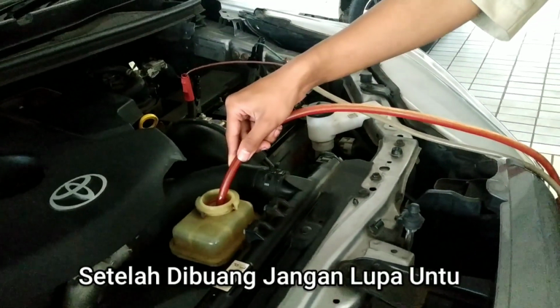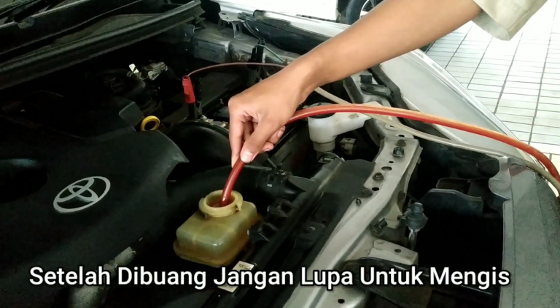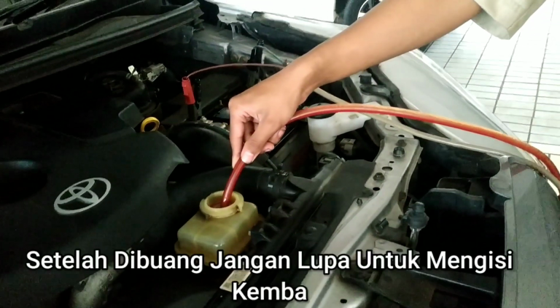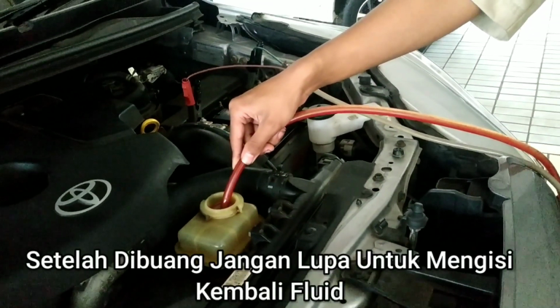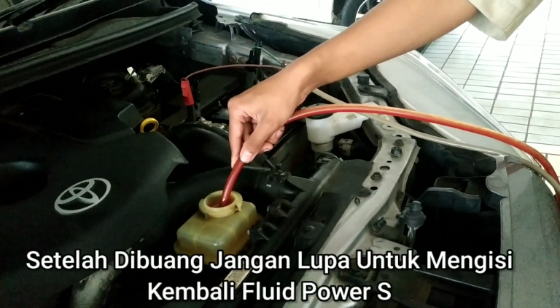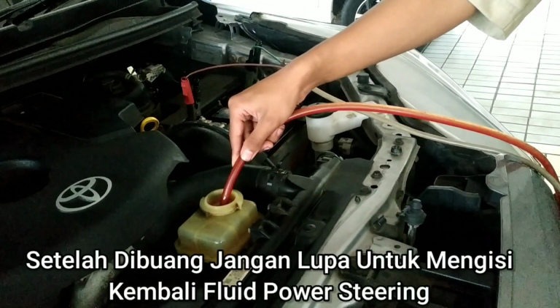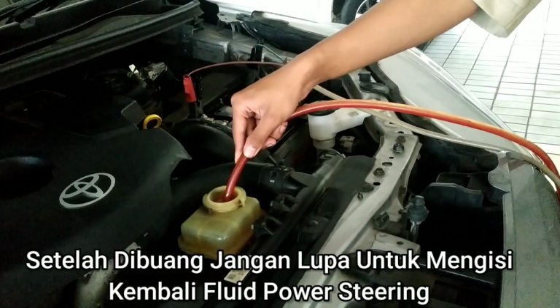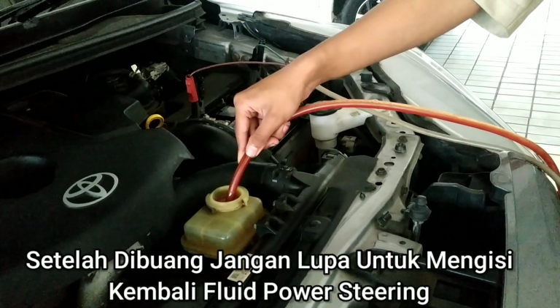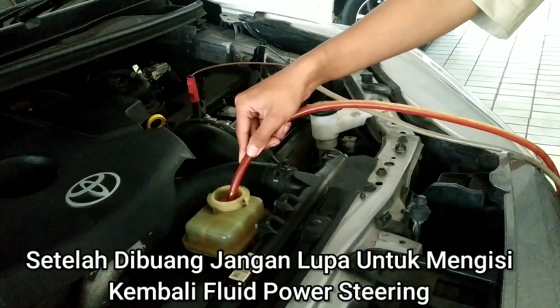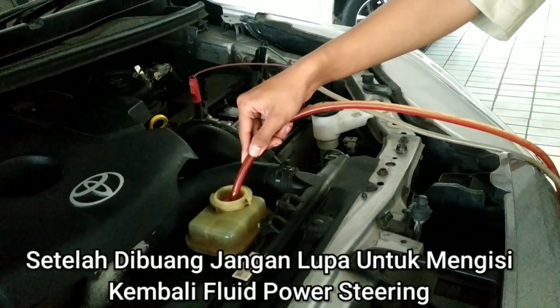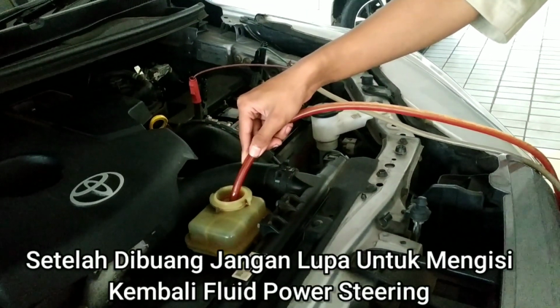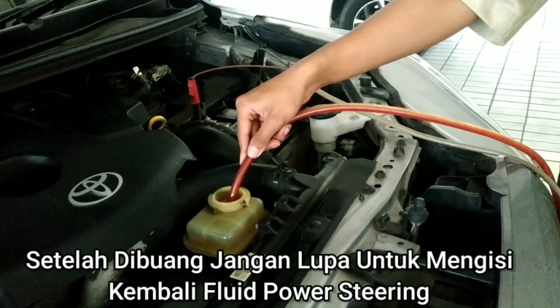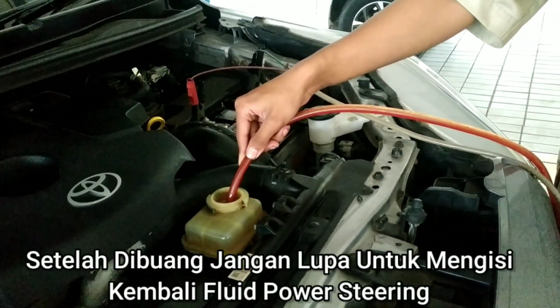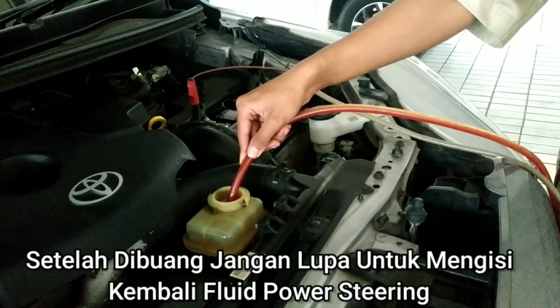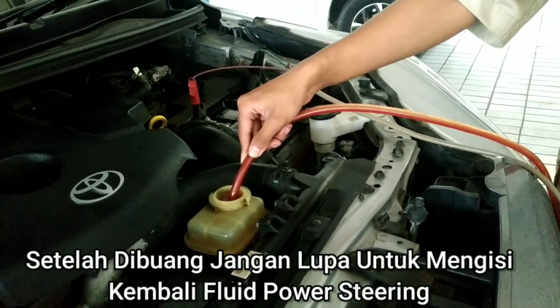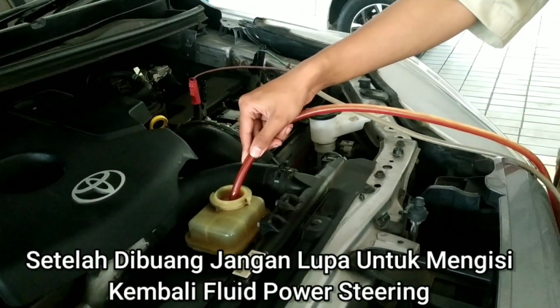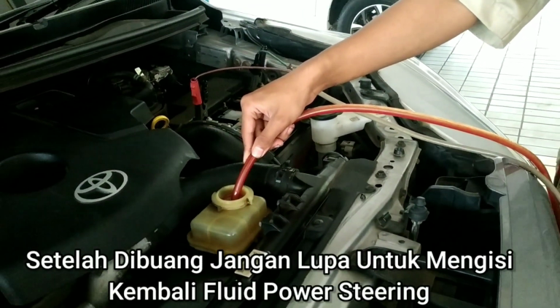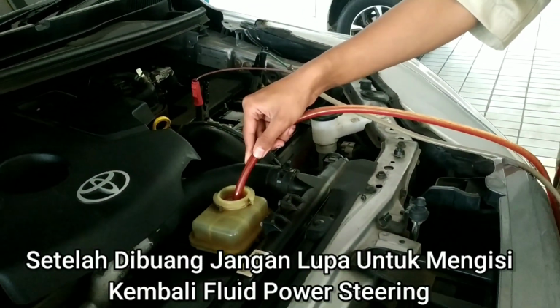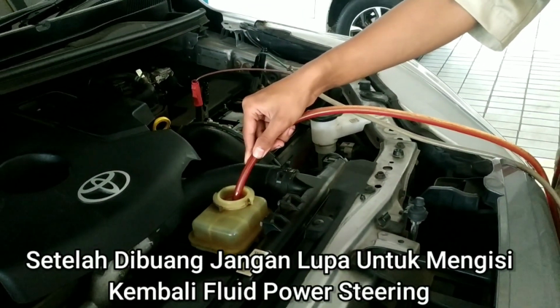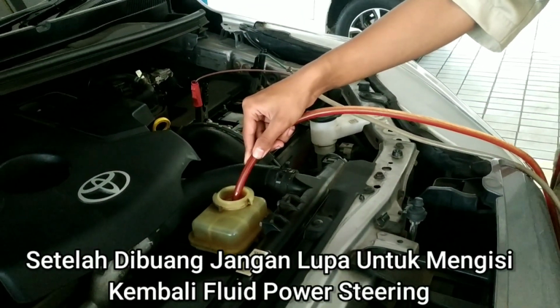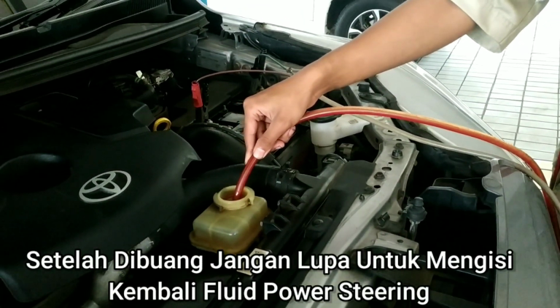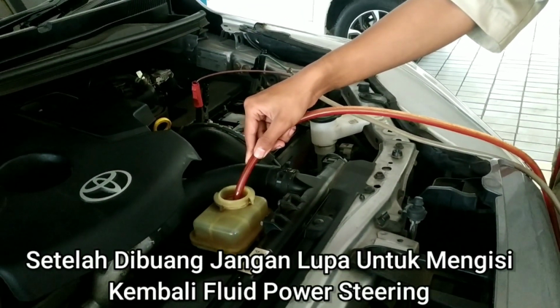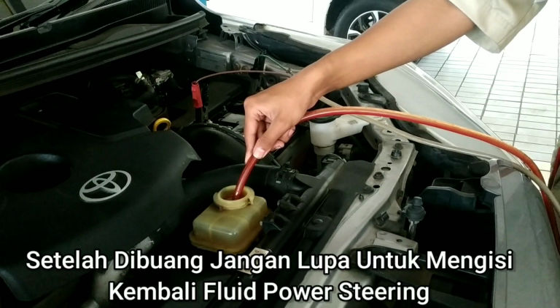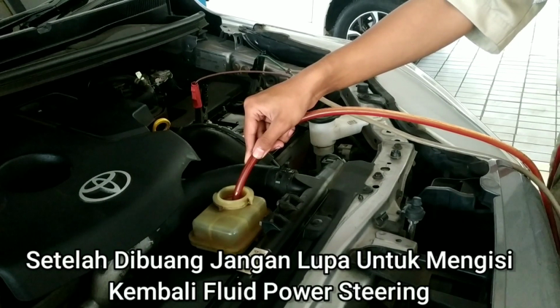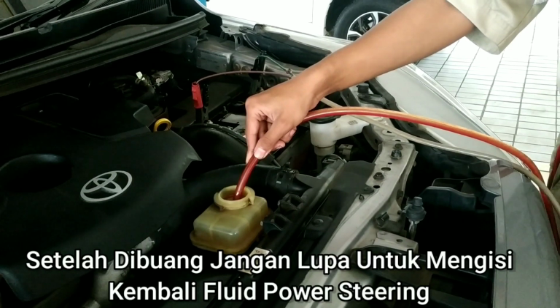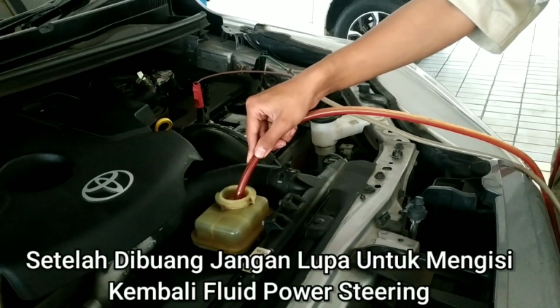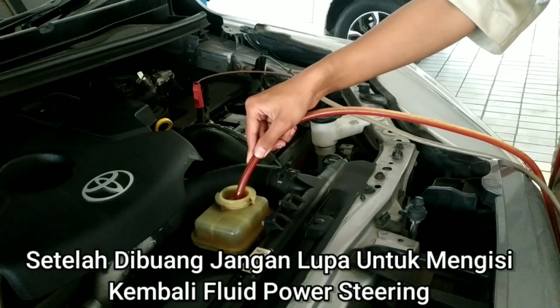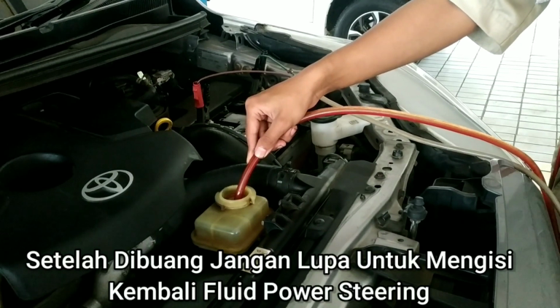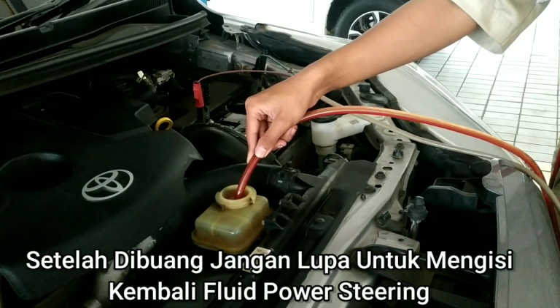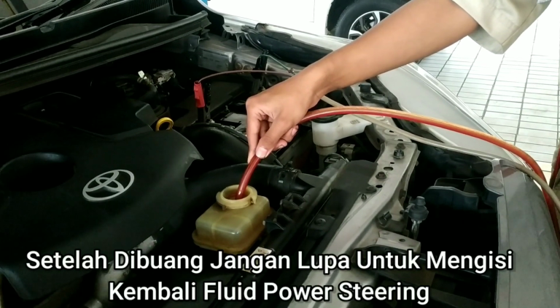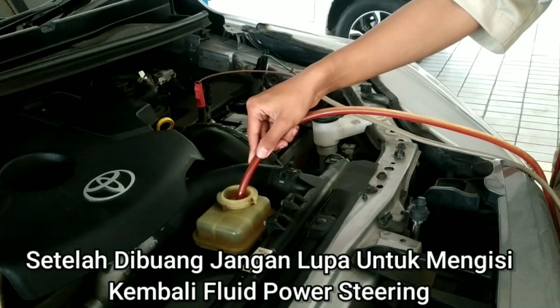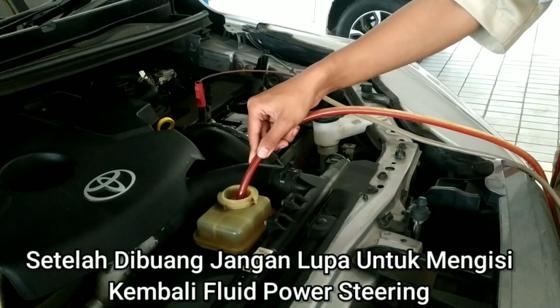Setelah dibuang, jangan lupa untuk mengisi kembali fluid power steering.